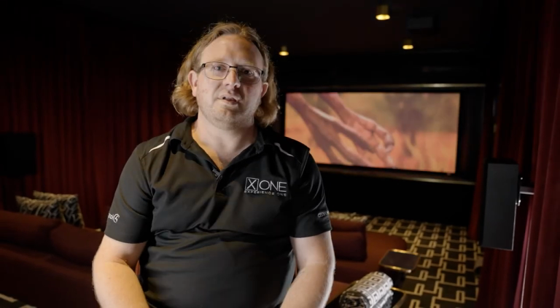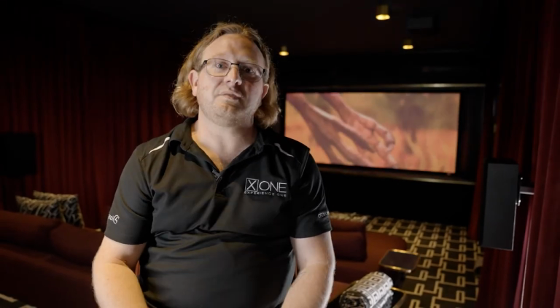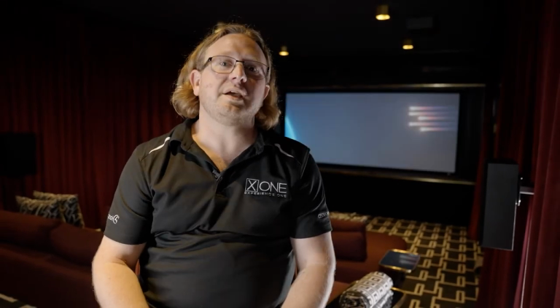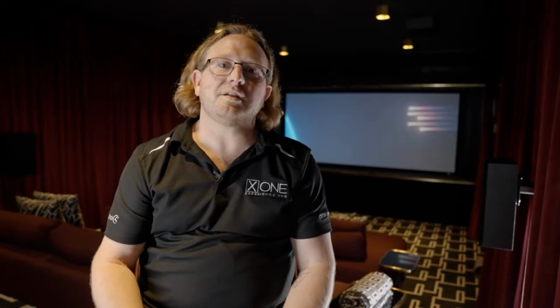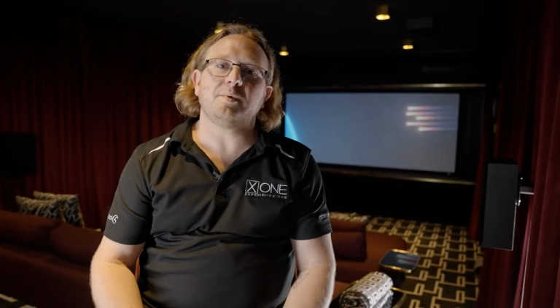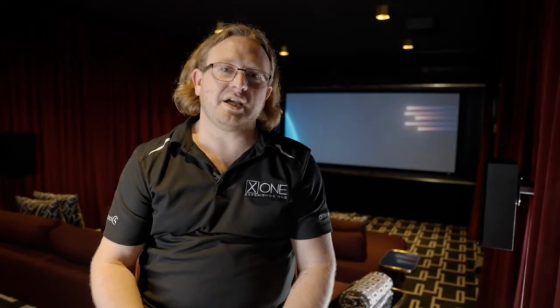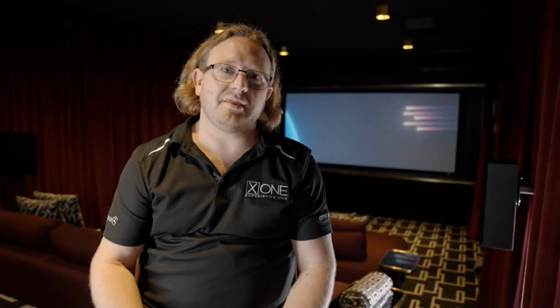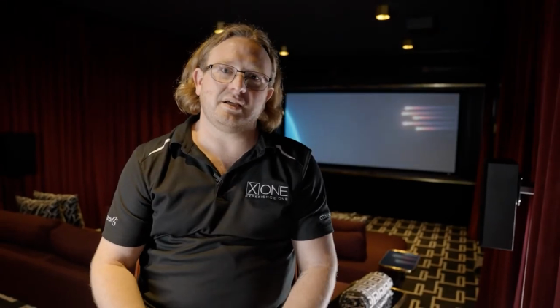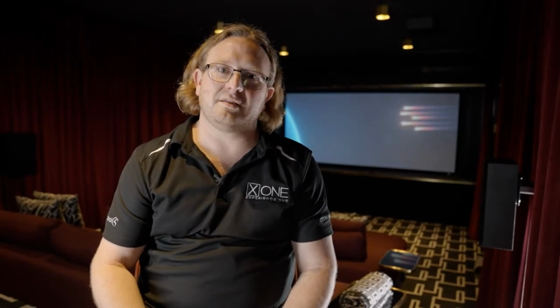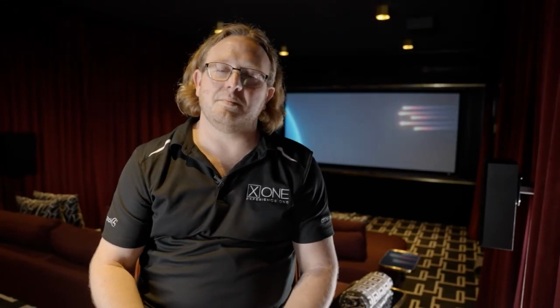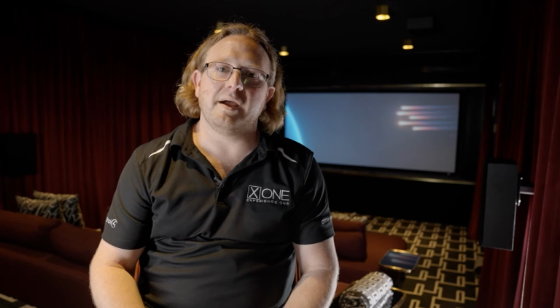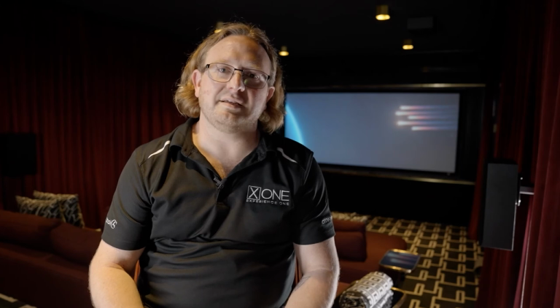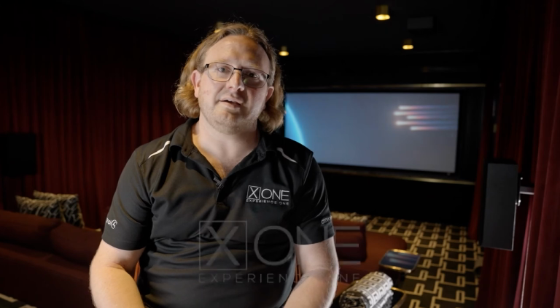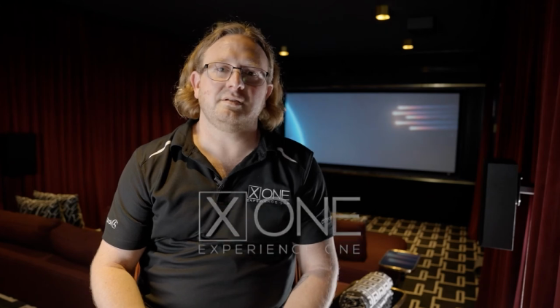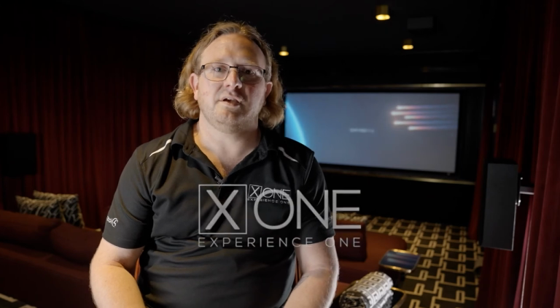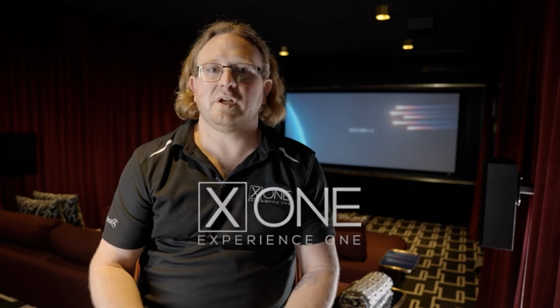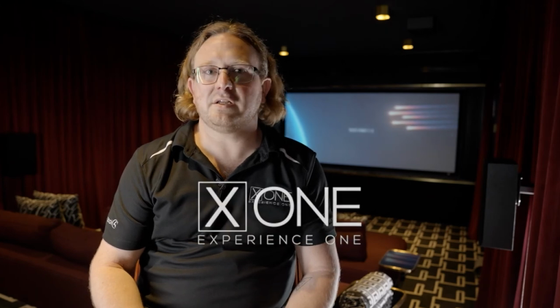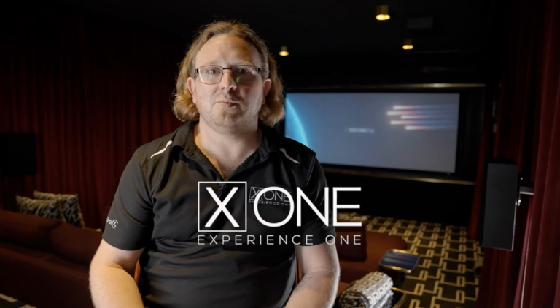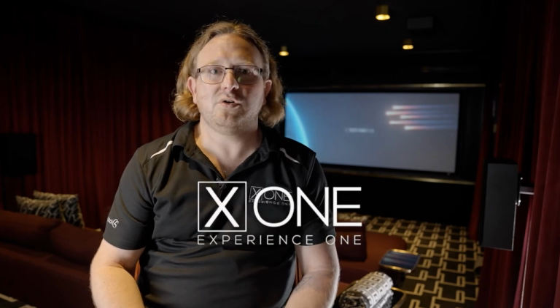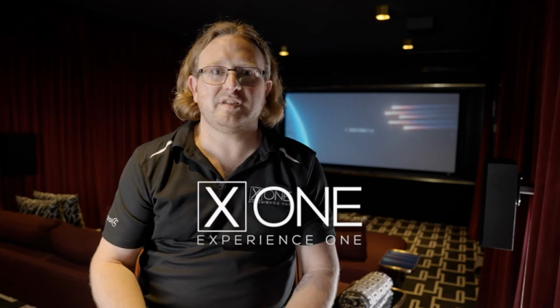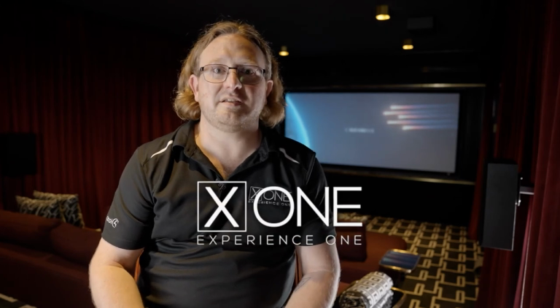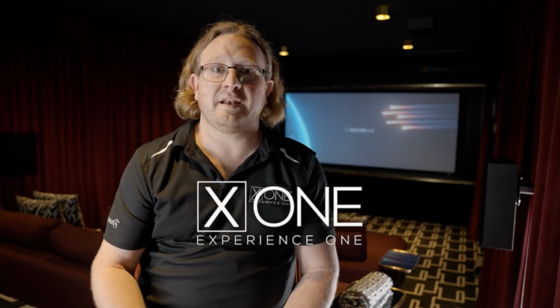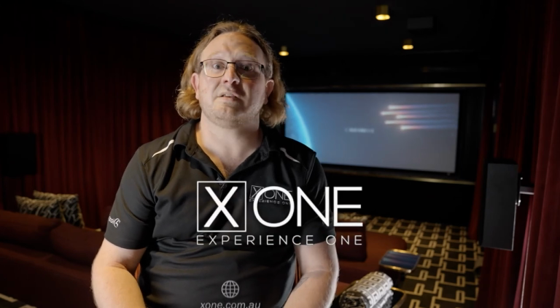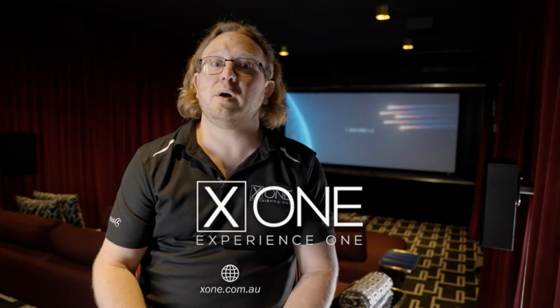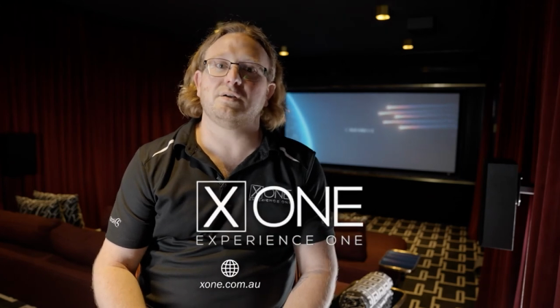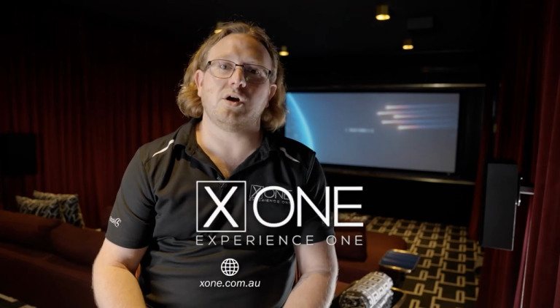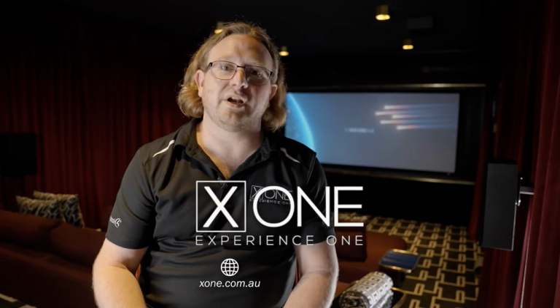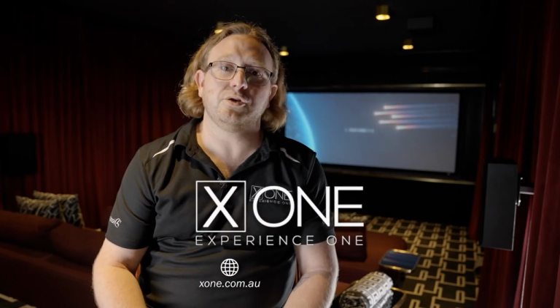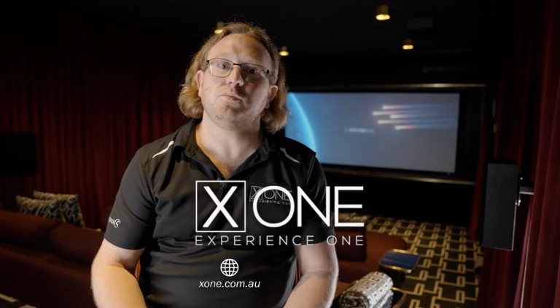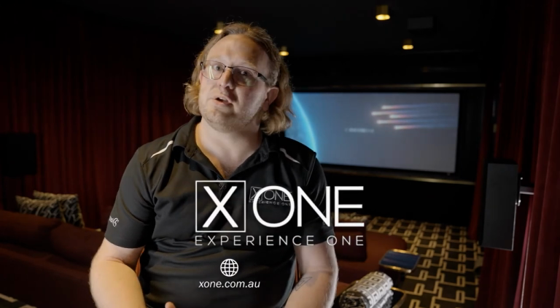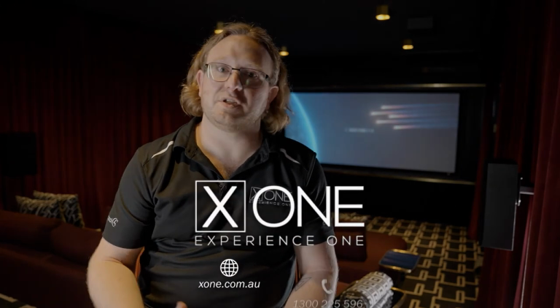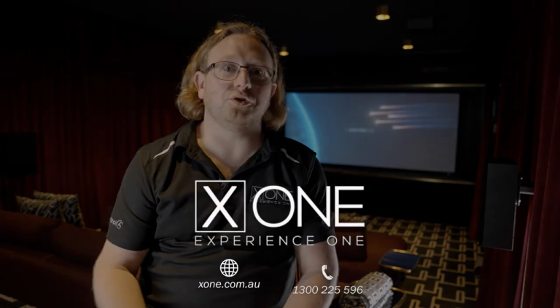Thanks for taking the time to check out the tech at this amazing house. If you'd like to learn more, visit us at x1.com.au or give us a call.